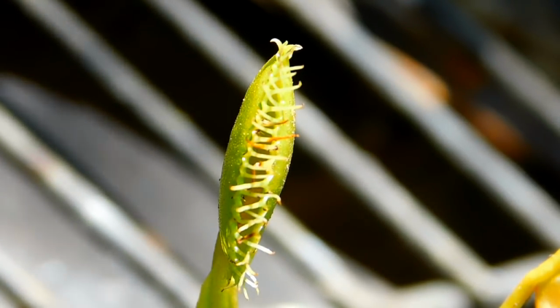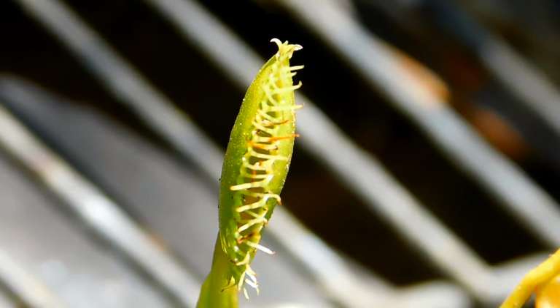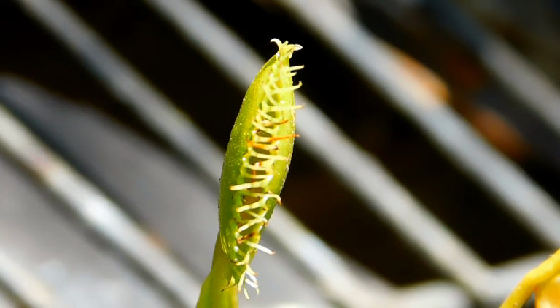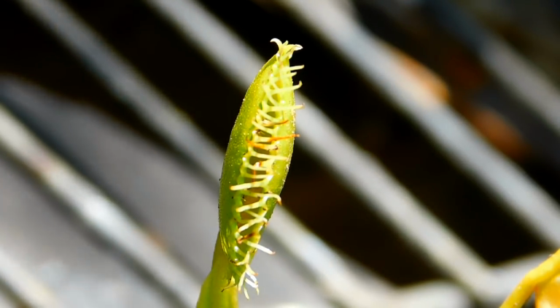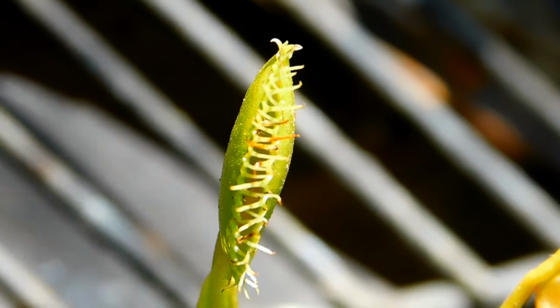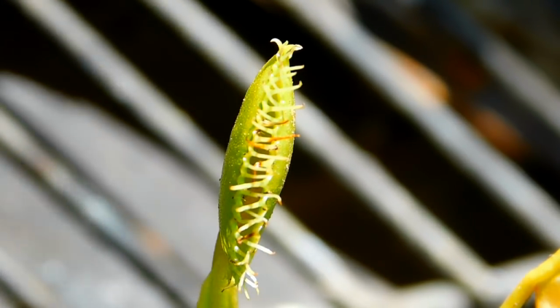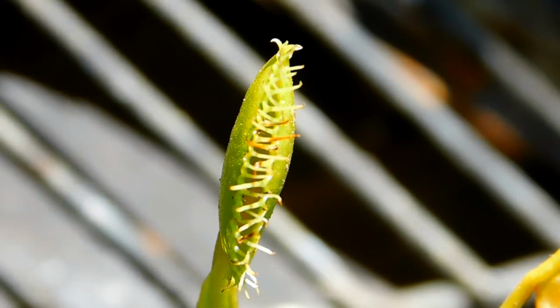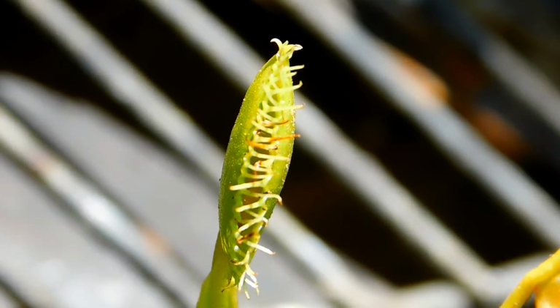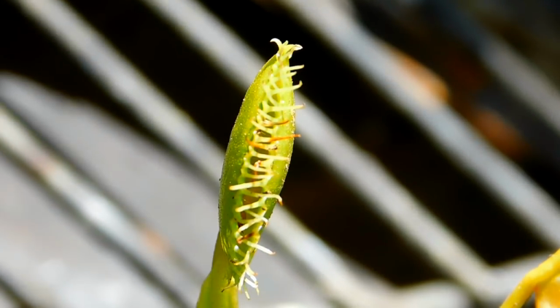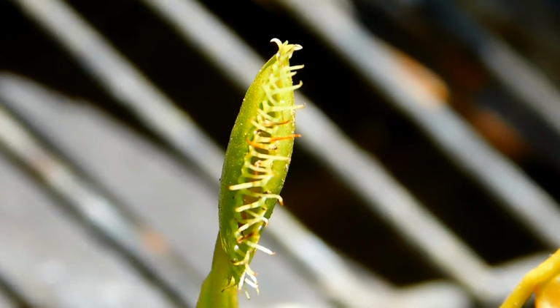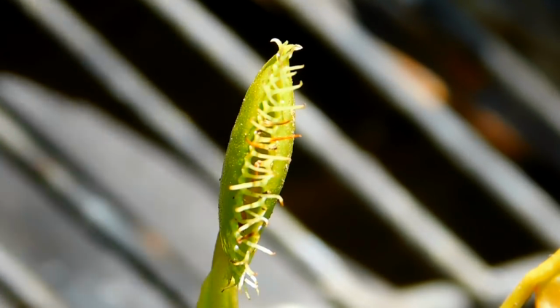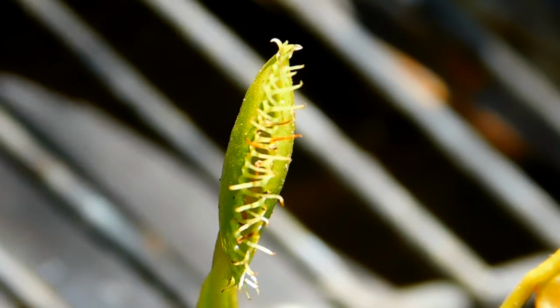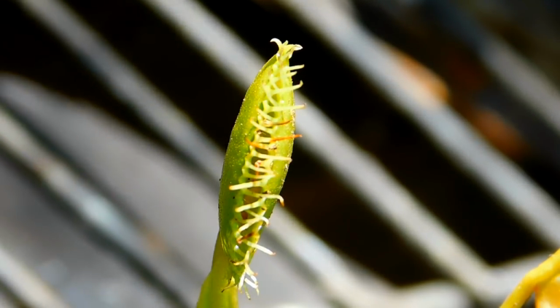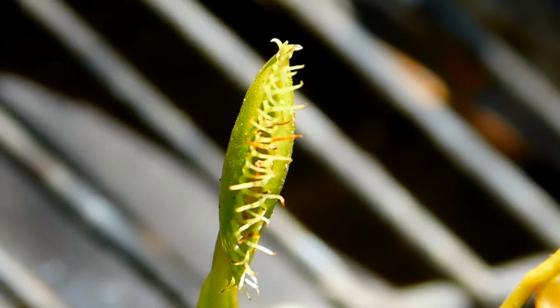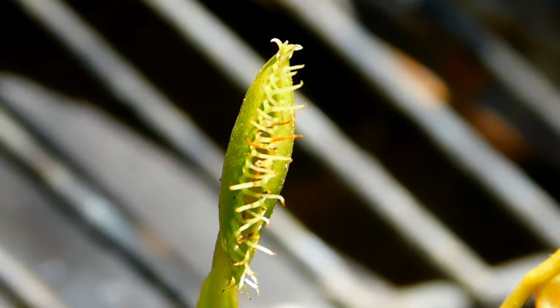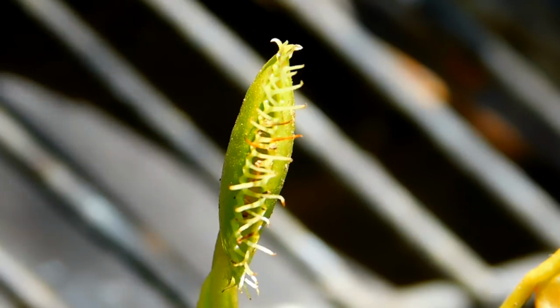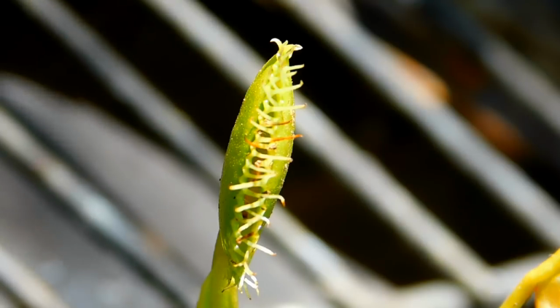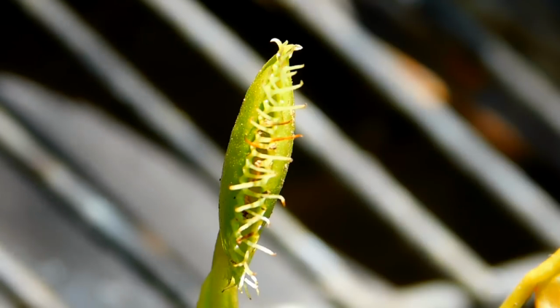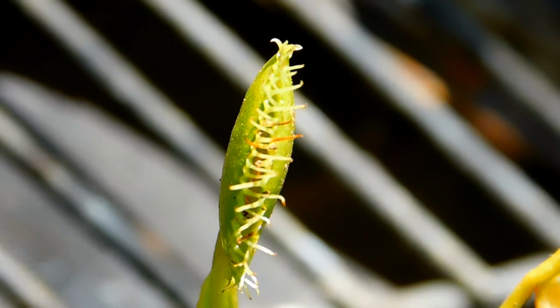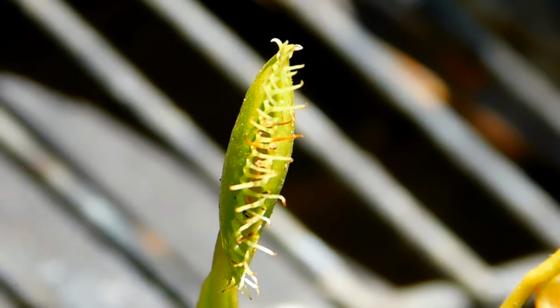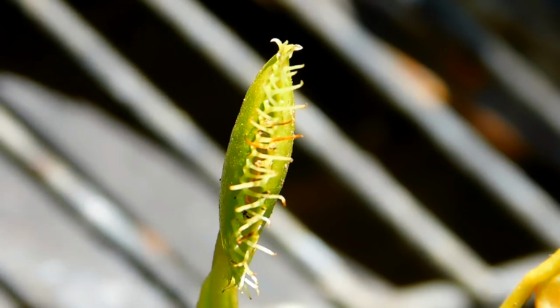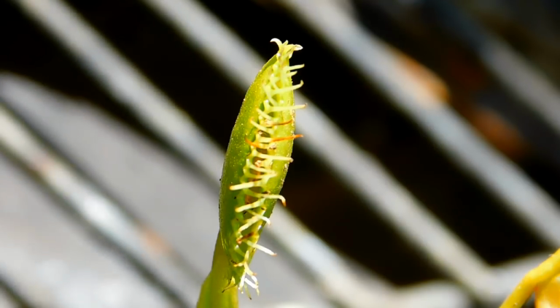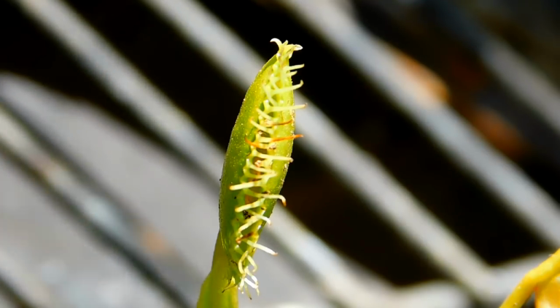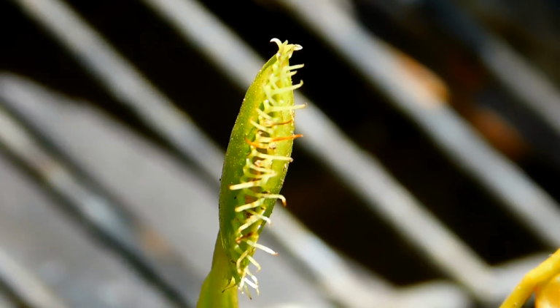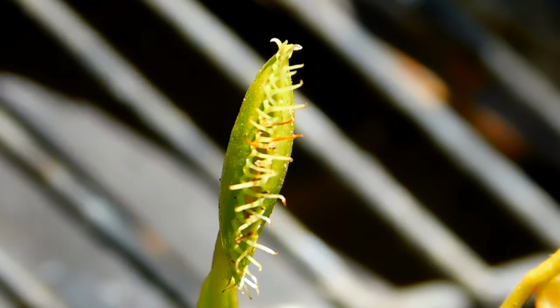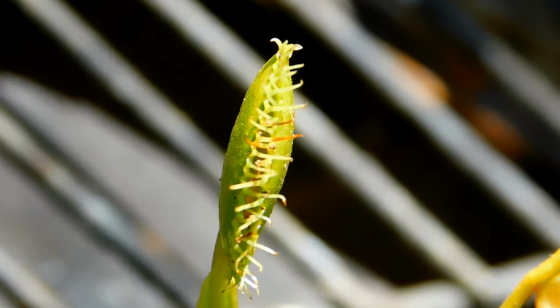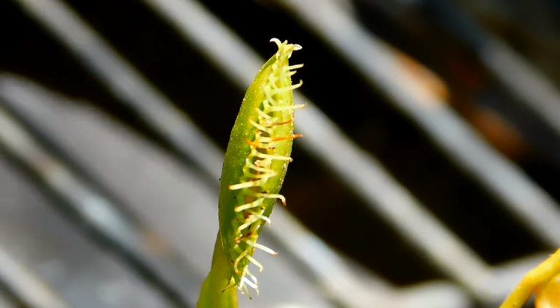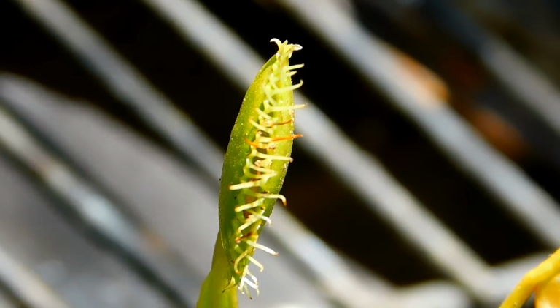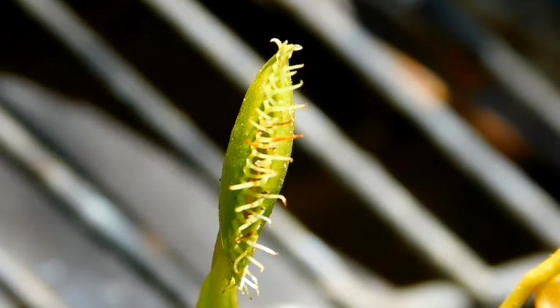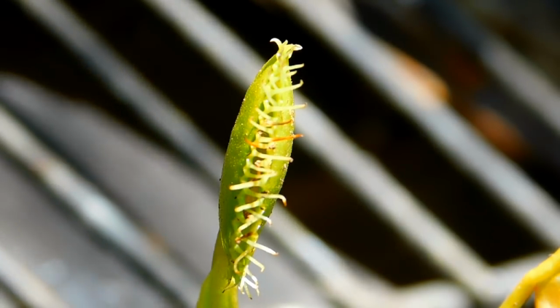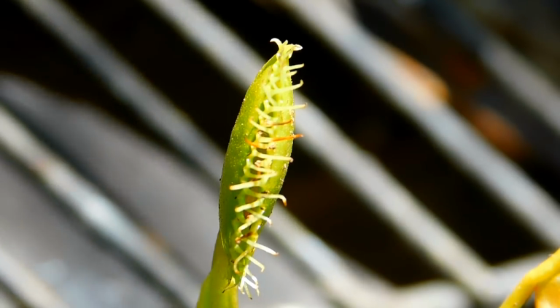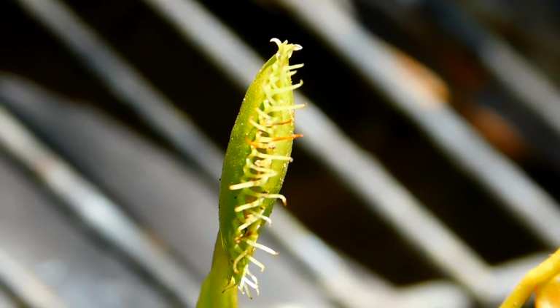And that's how you feed a Venus flytrap, and that is freaking cool!